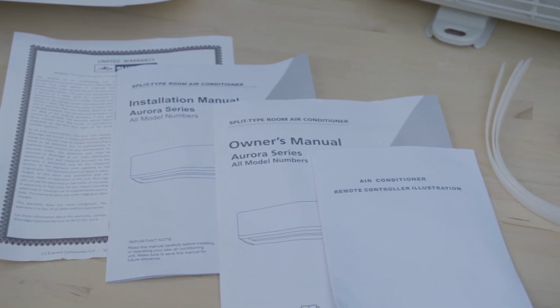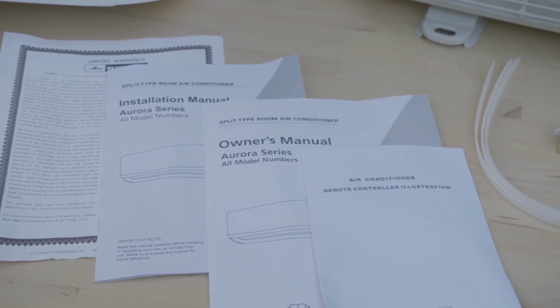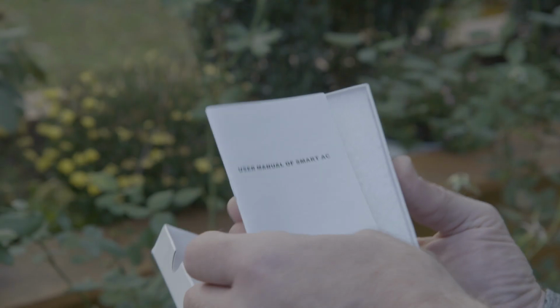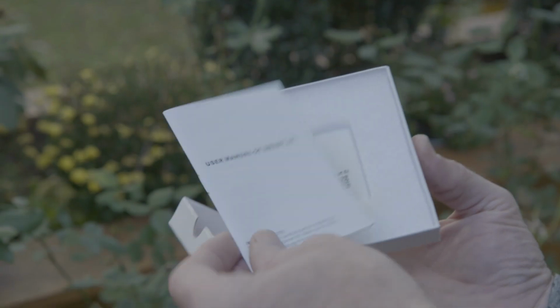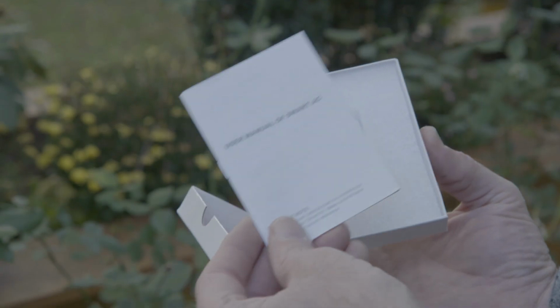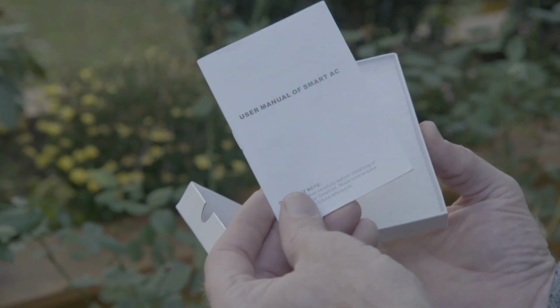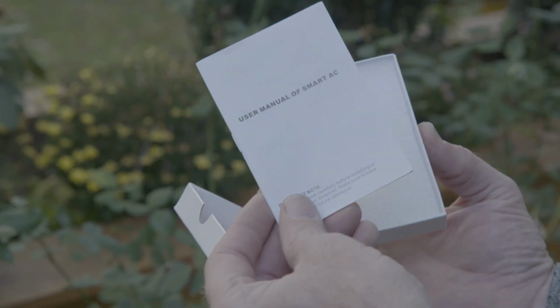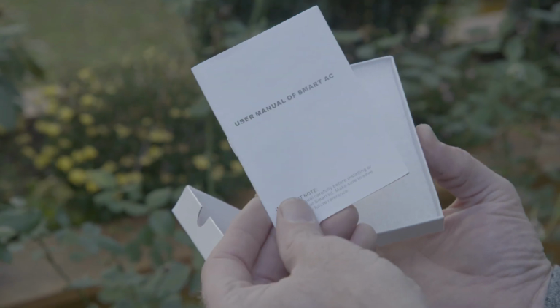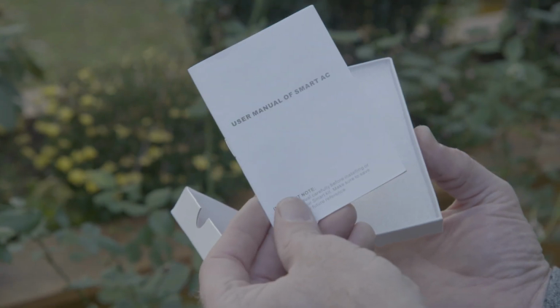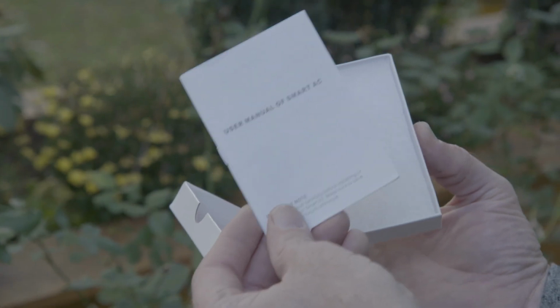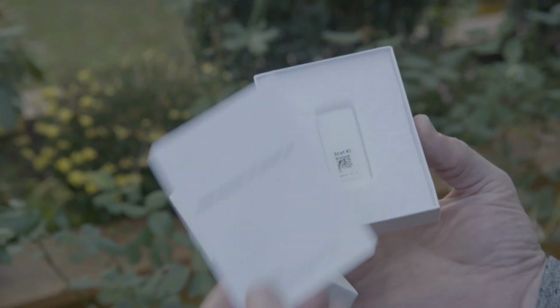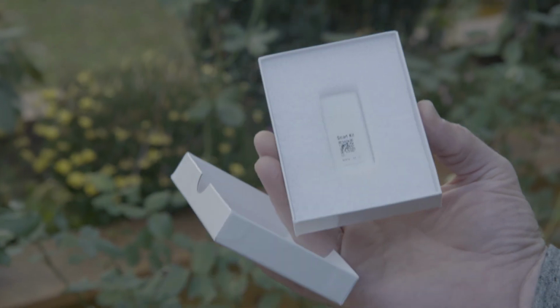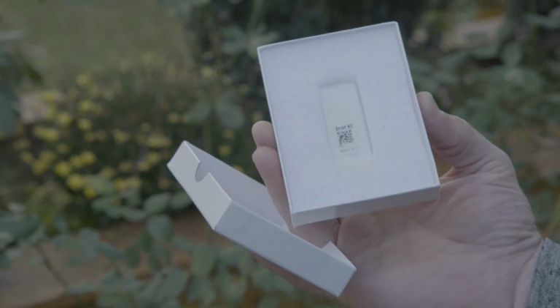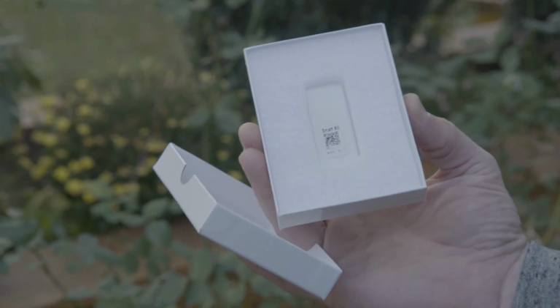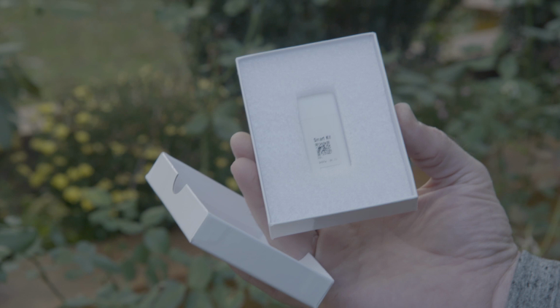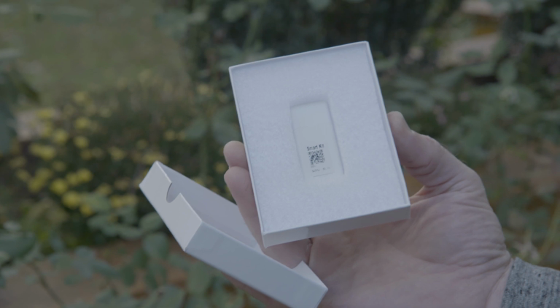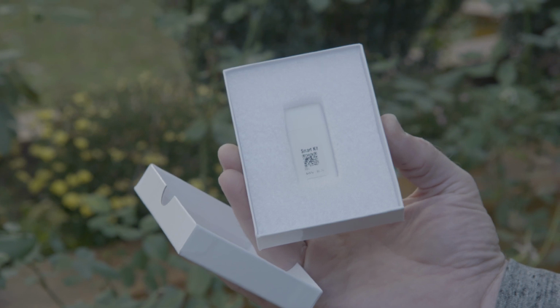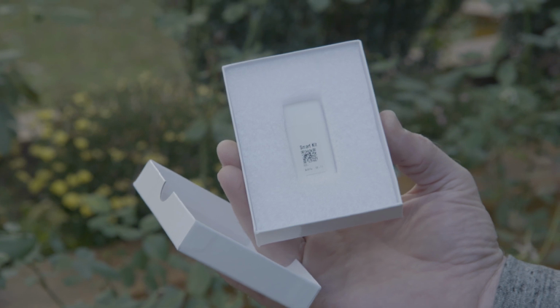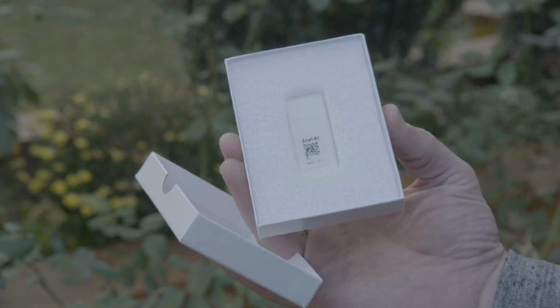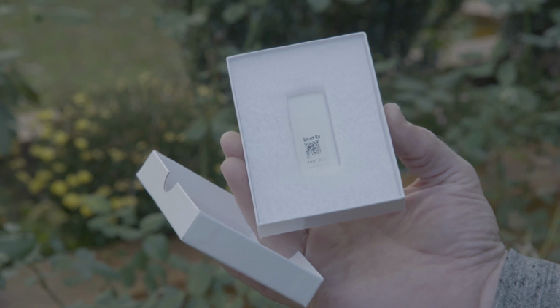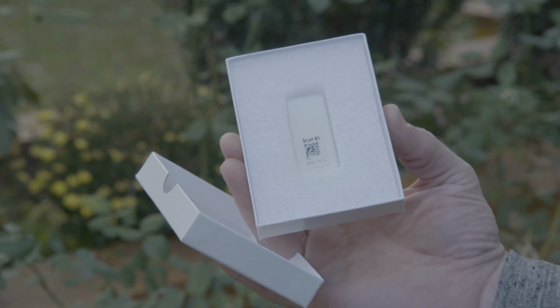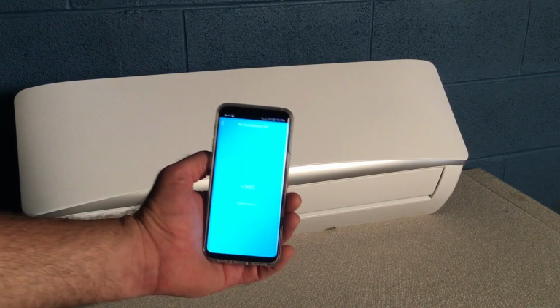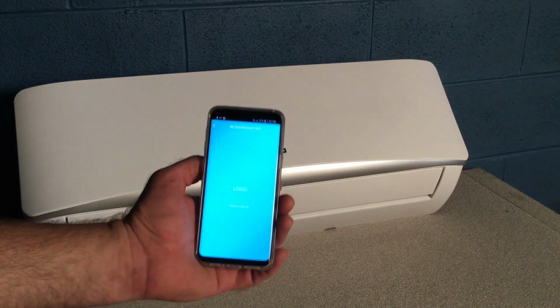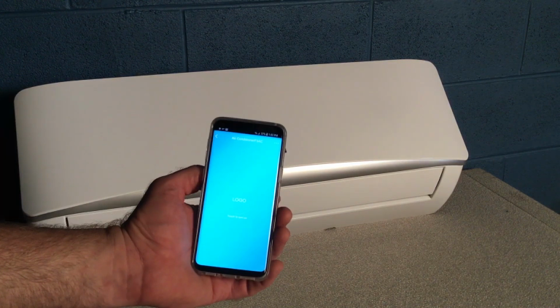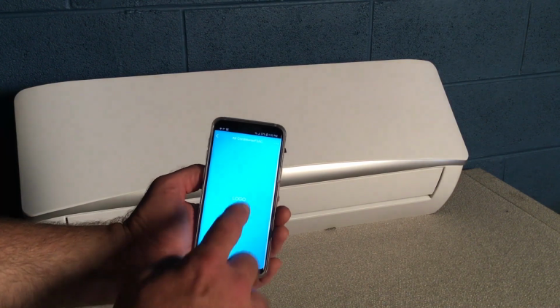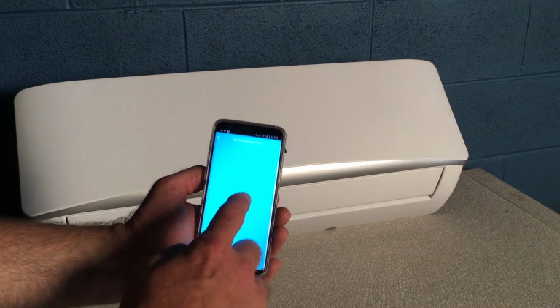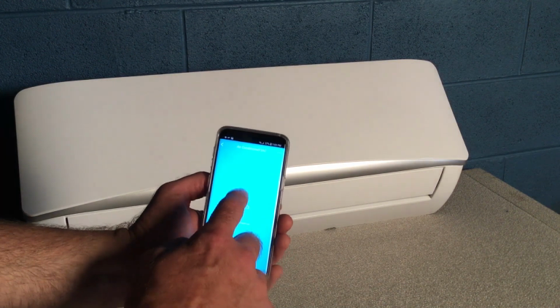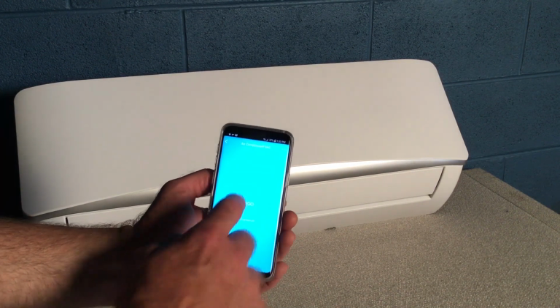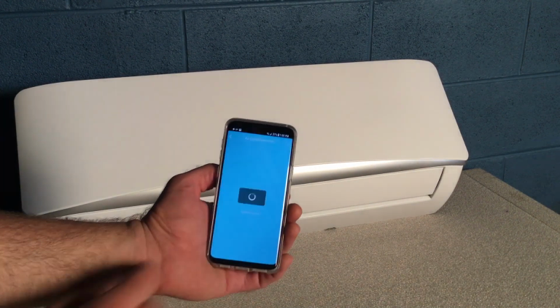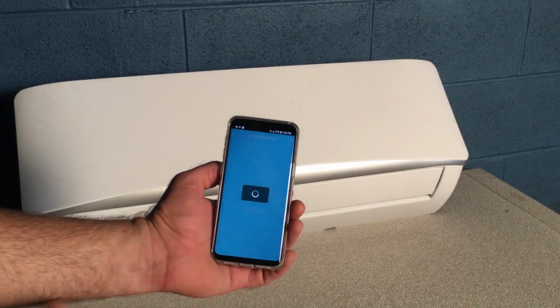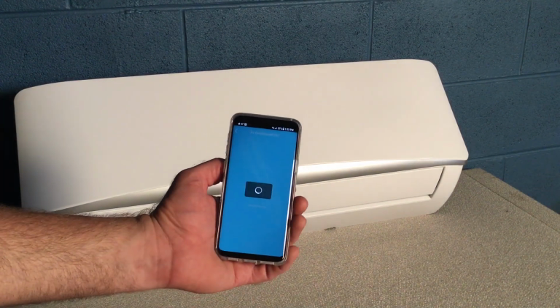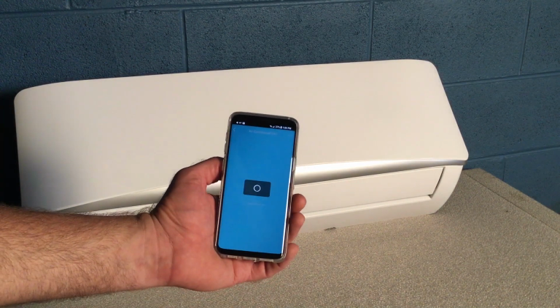You can order the optional Wi-Fi kit, which will allow you to control the unit with a smartphone app whether you're at home or away.